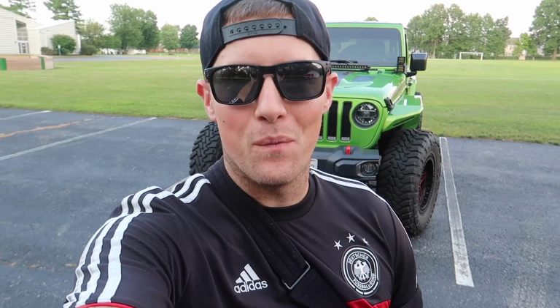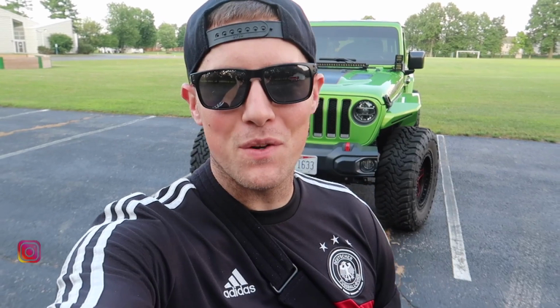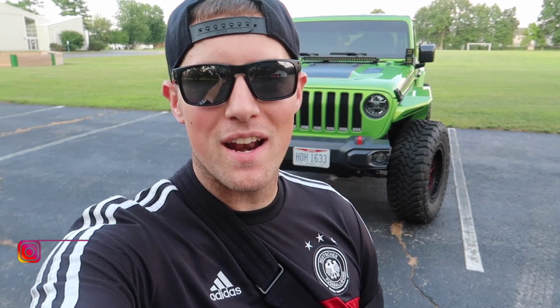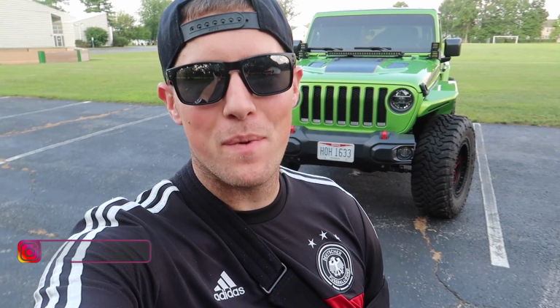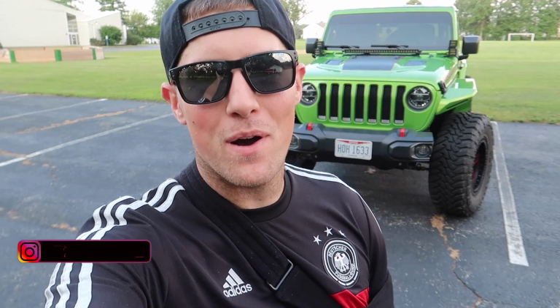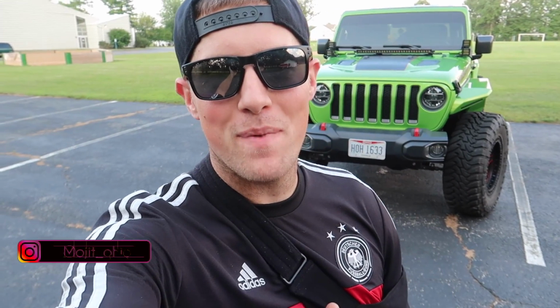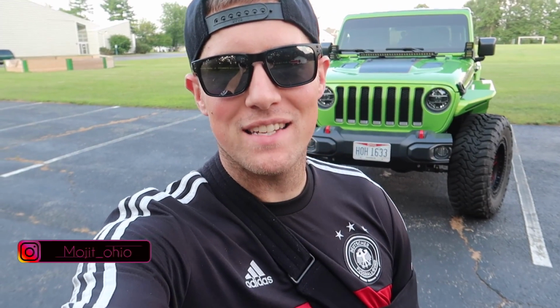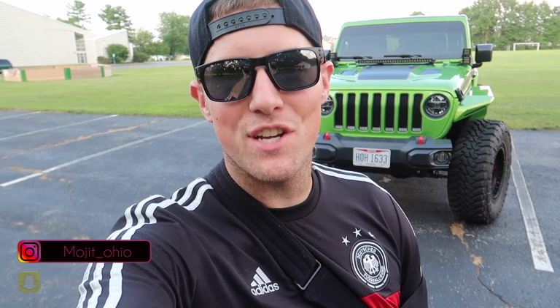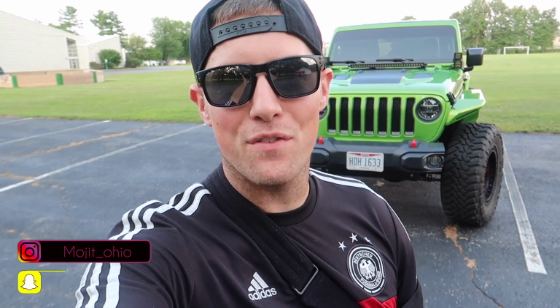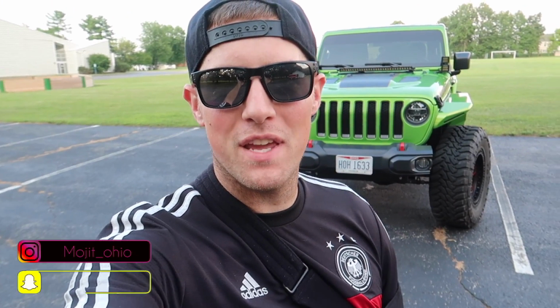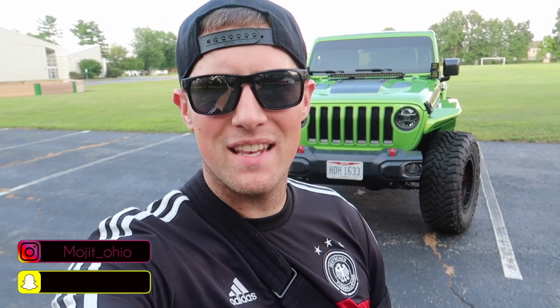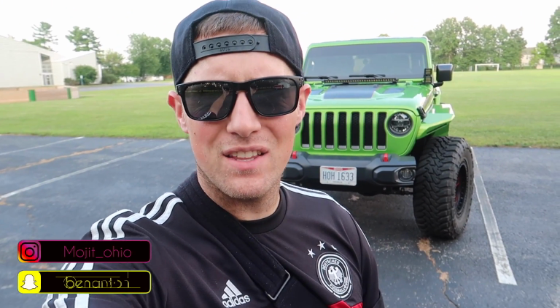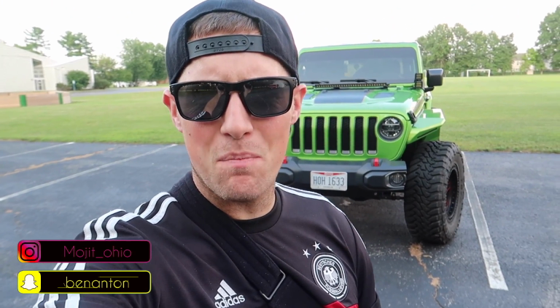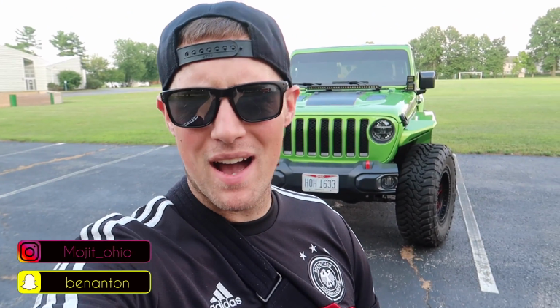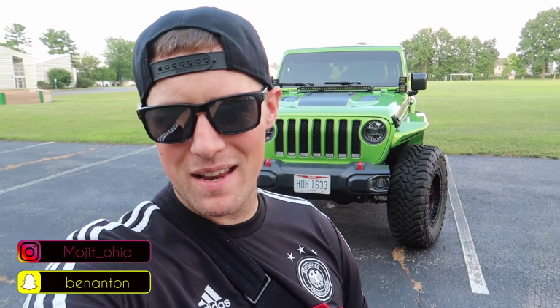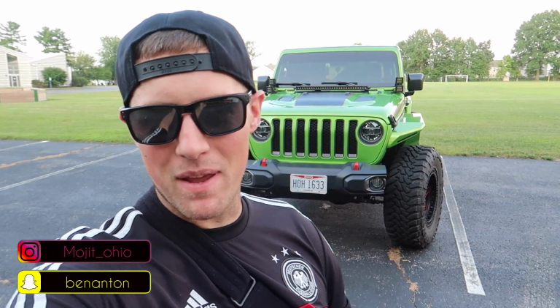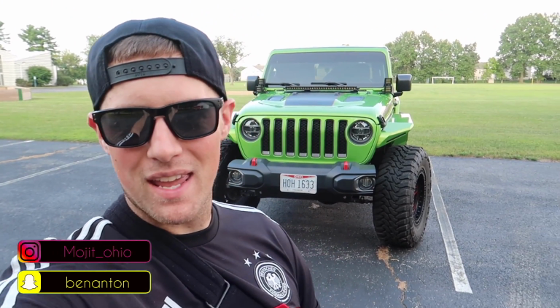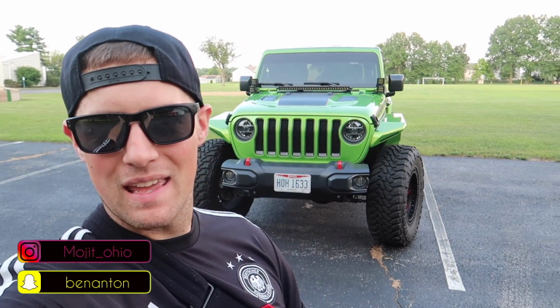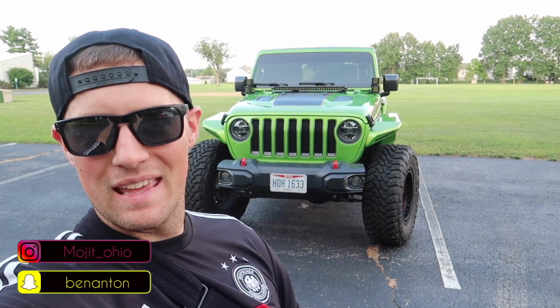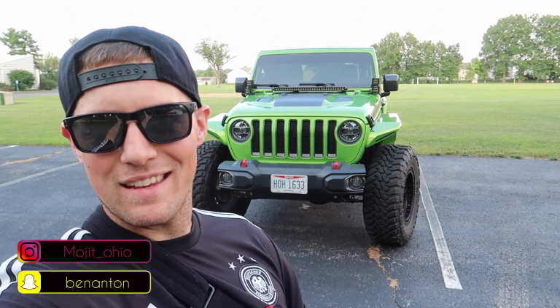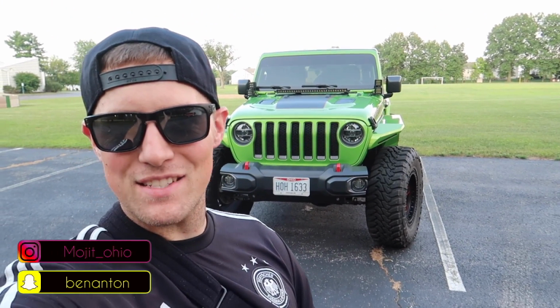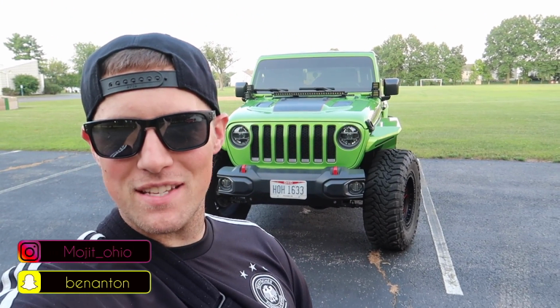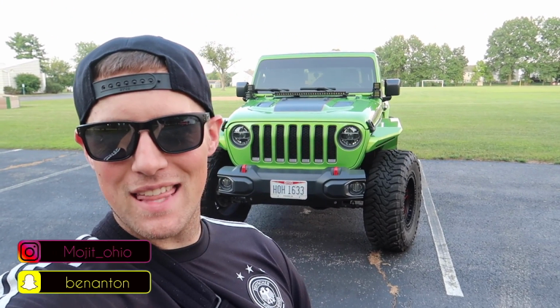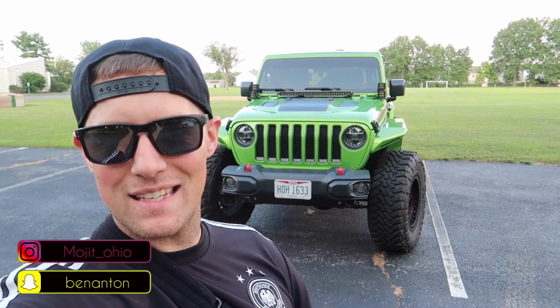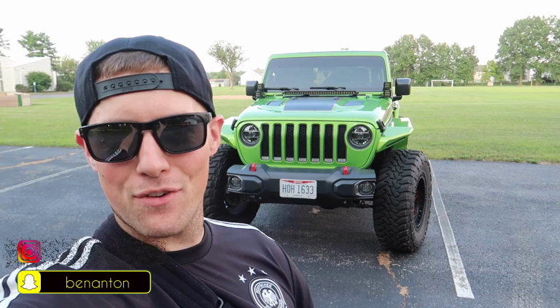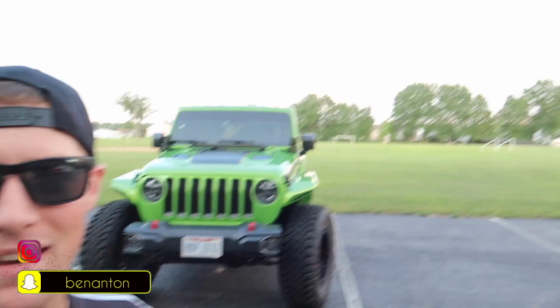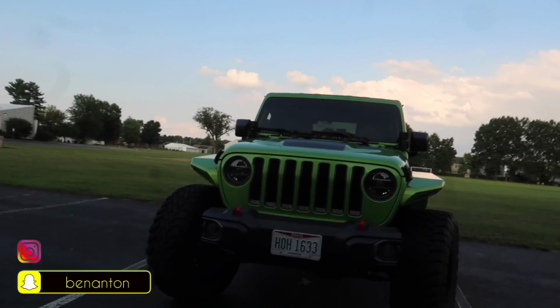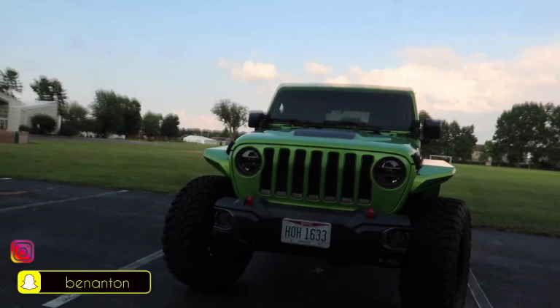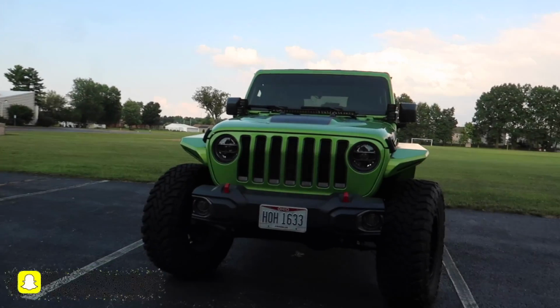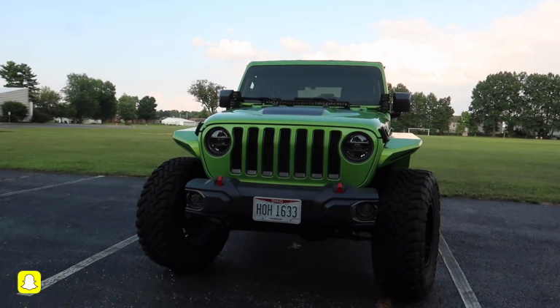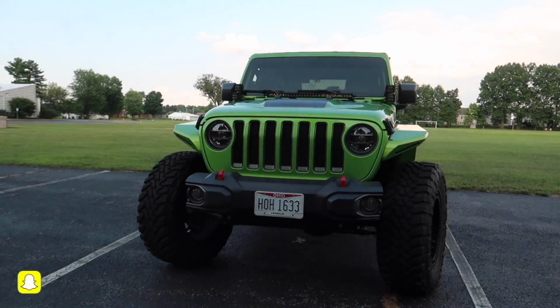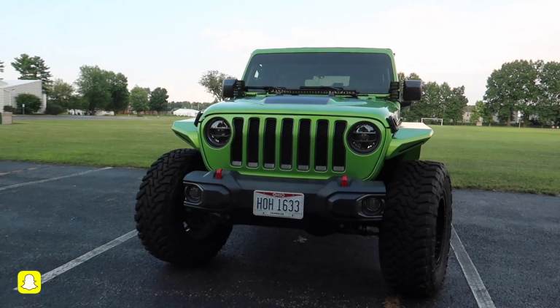What's going on everybody? Welcome back to the channel. If you can look behind me, you guys notice anything different? Give you a couple more seconds here.